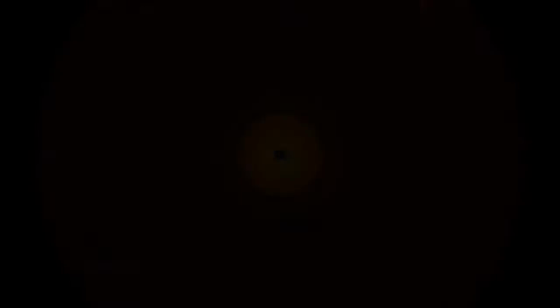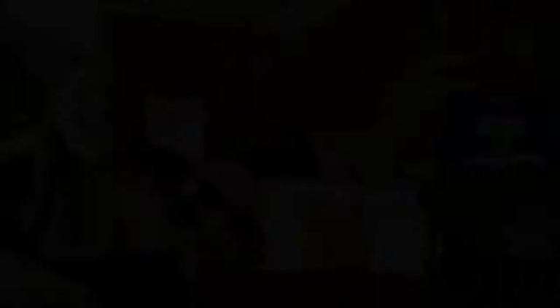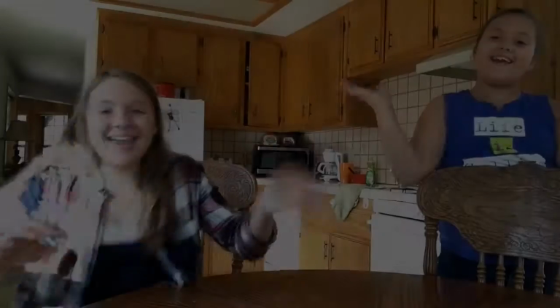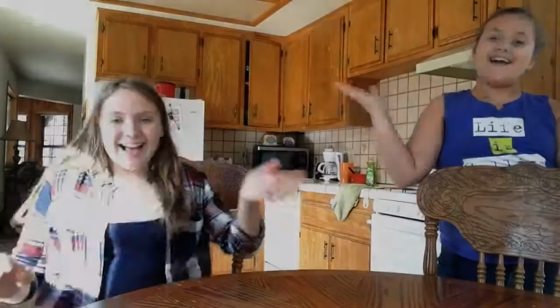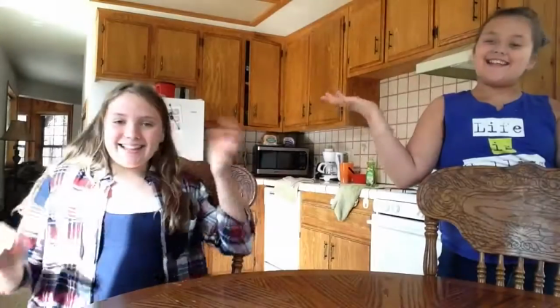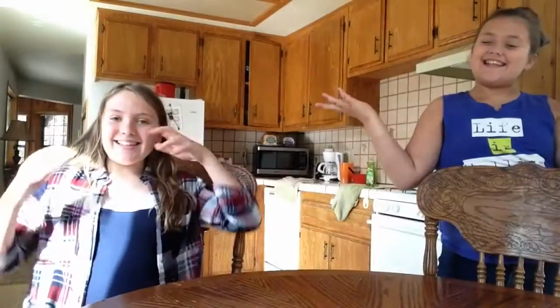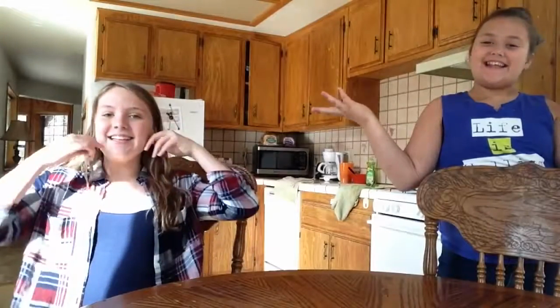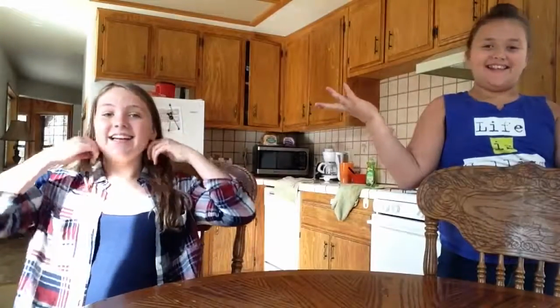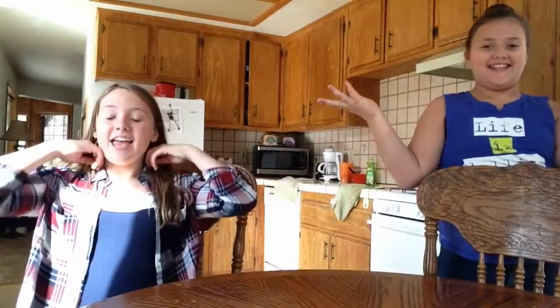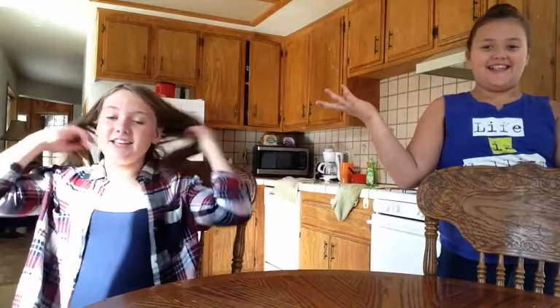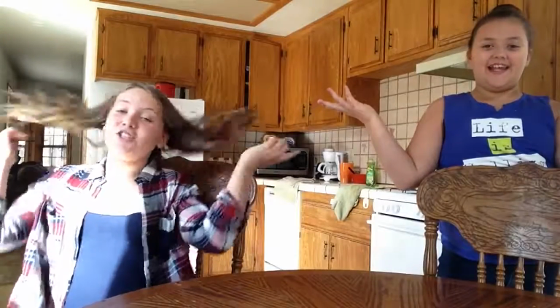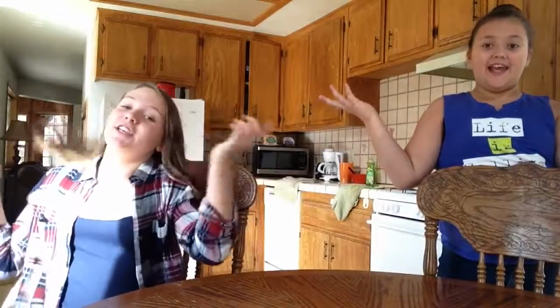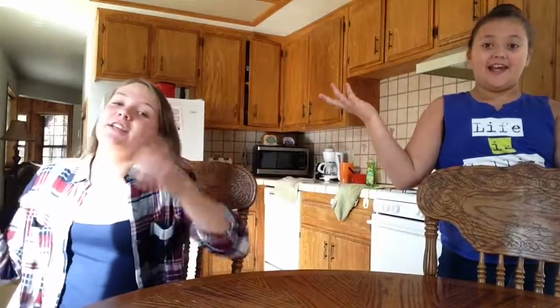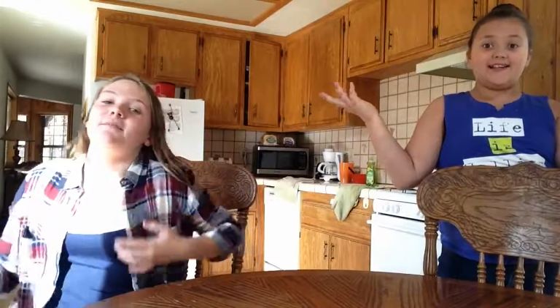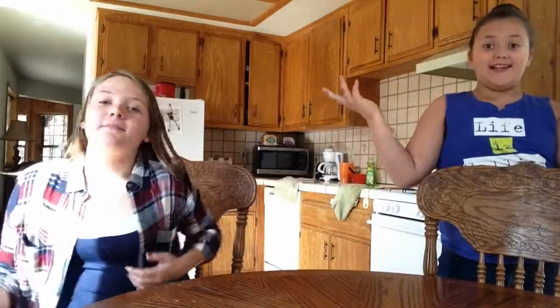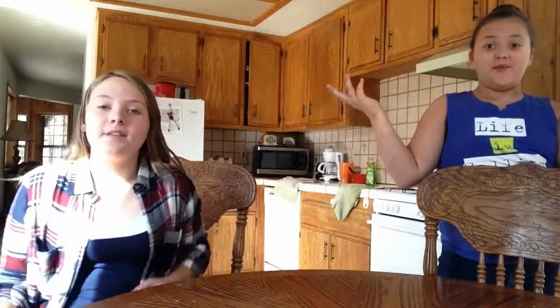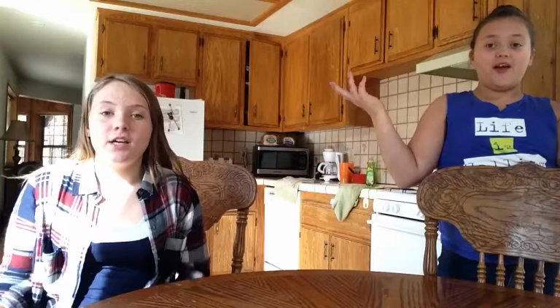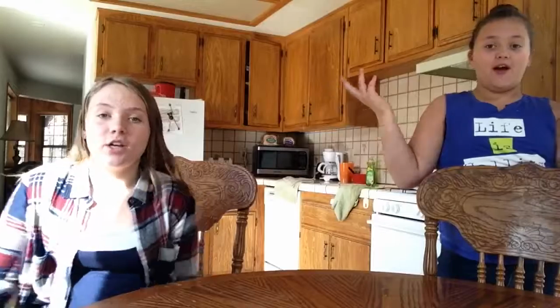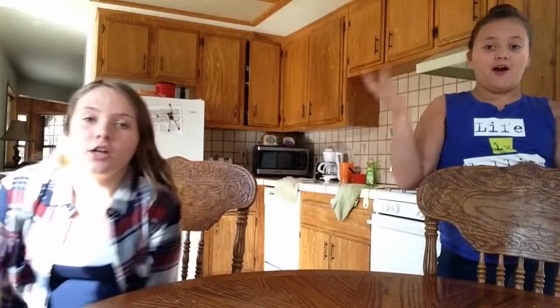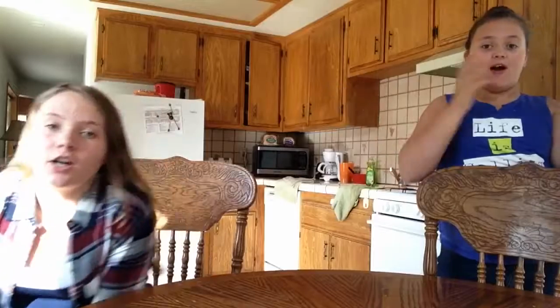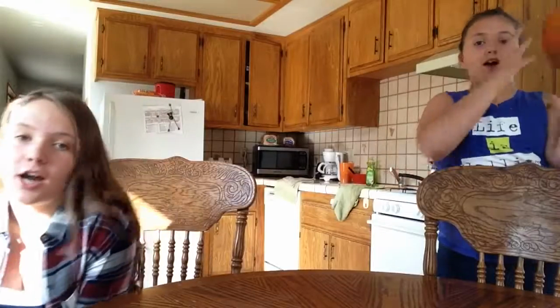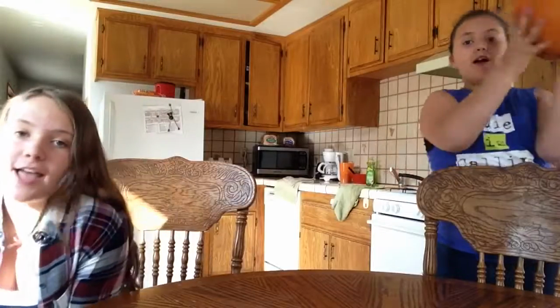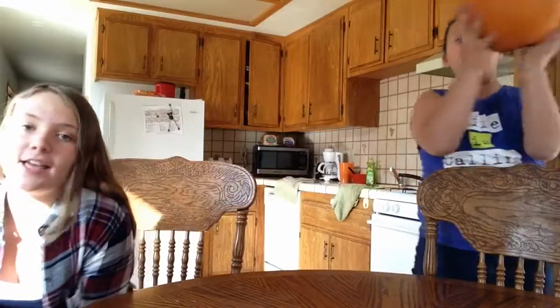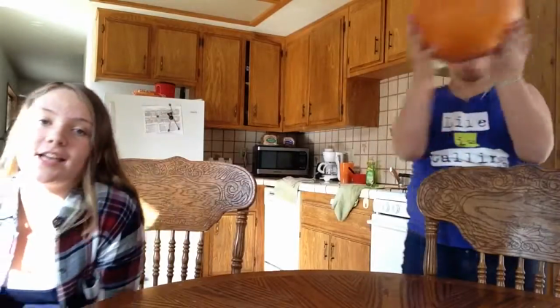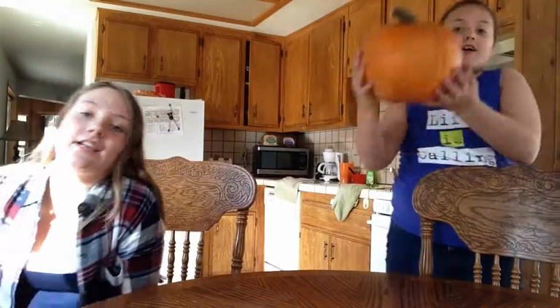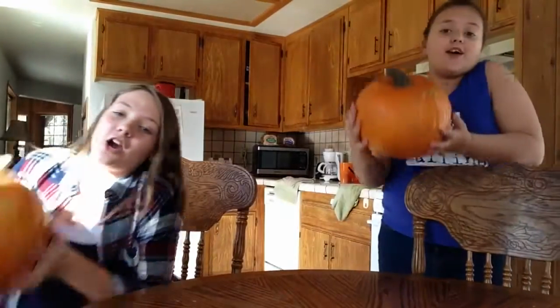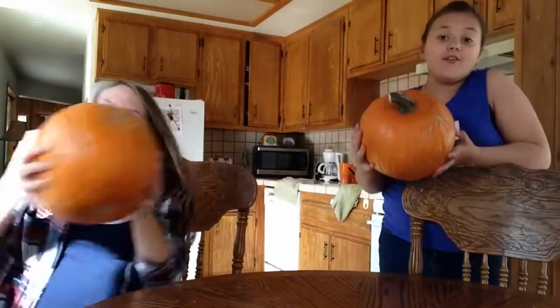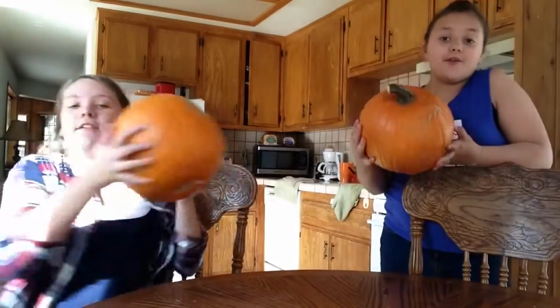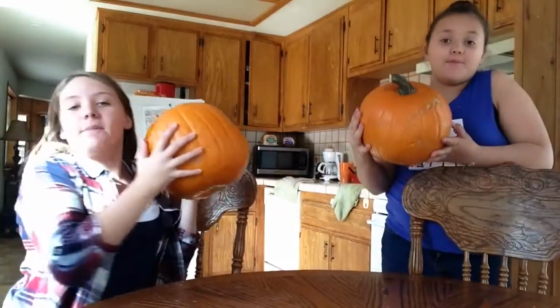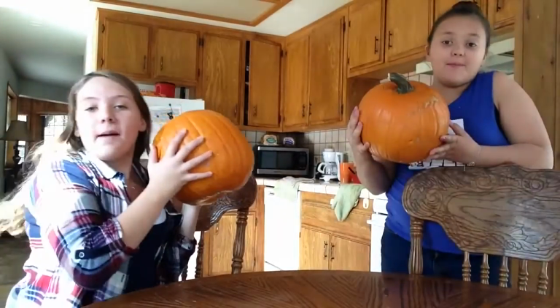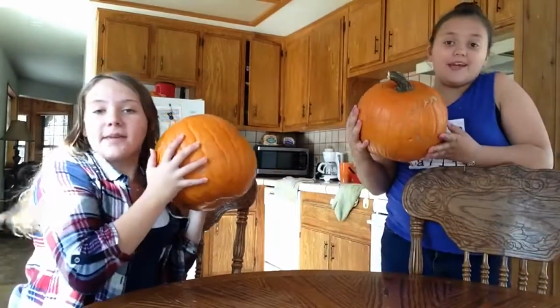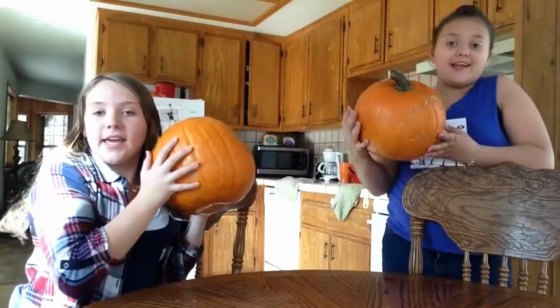Hey guys! It's Allison. And it's Julia. And today we are carving pumpkins!